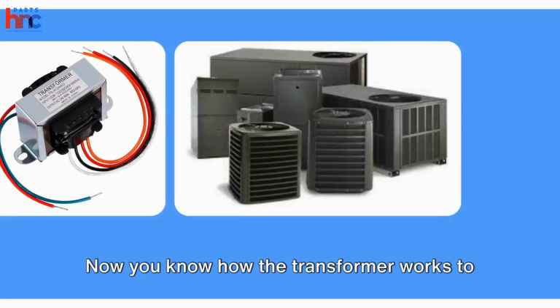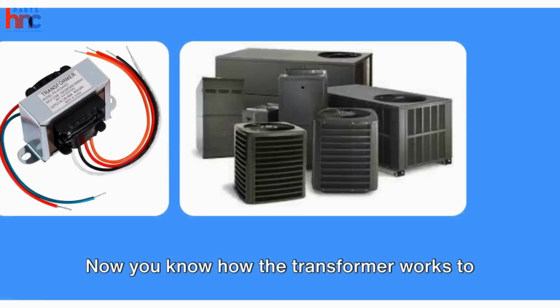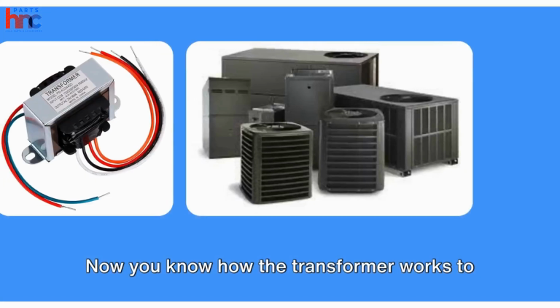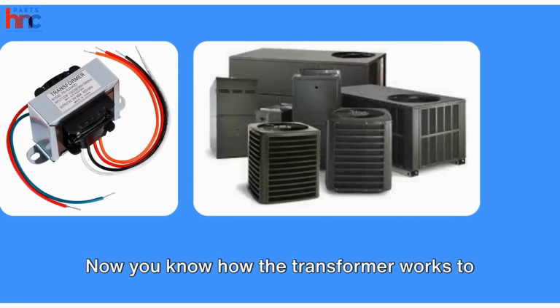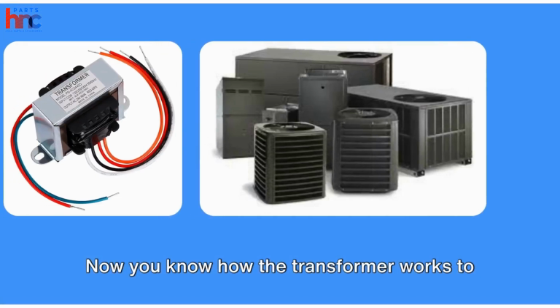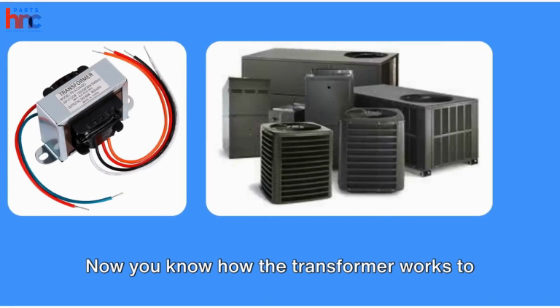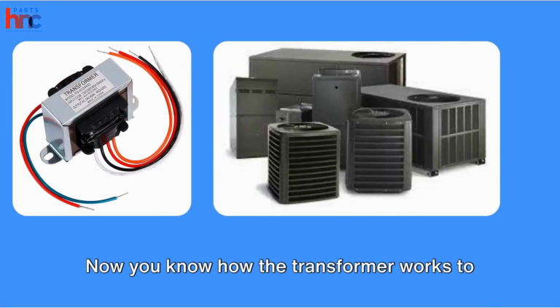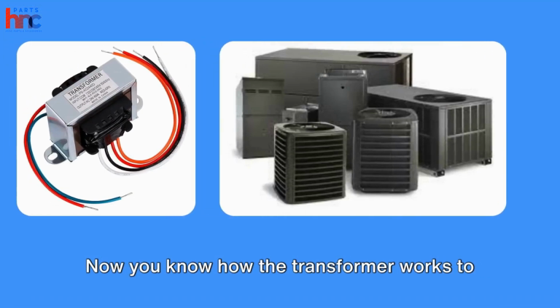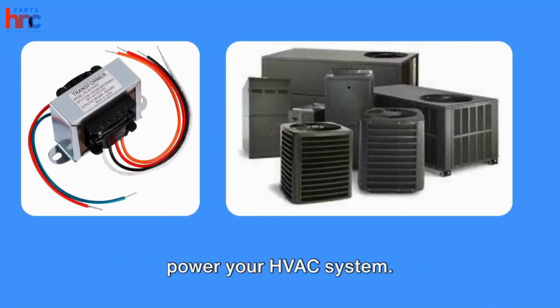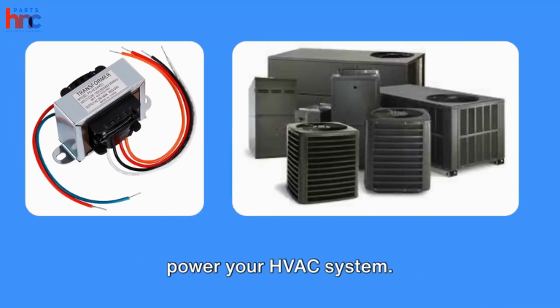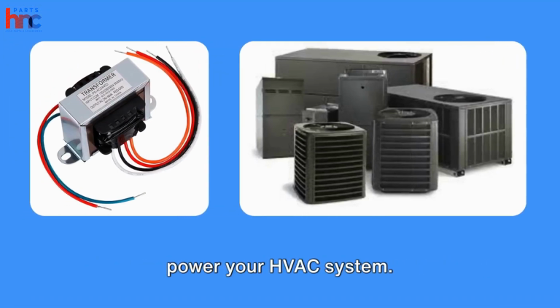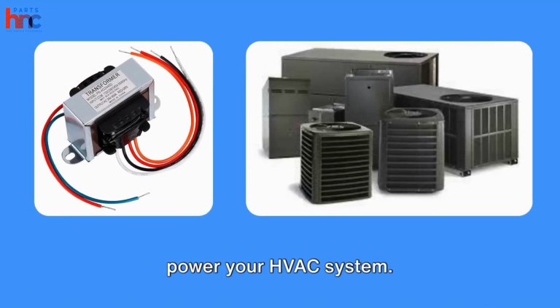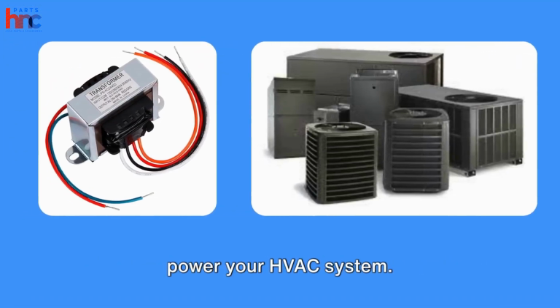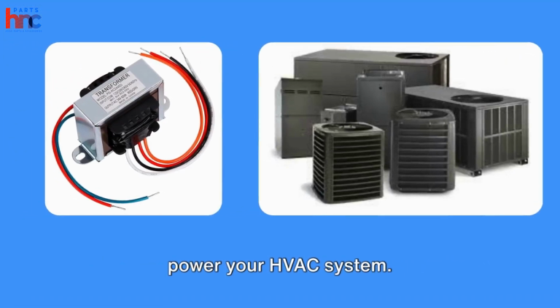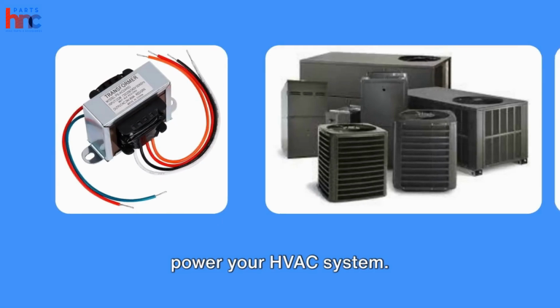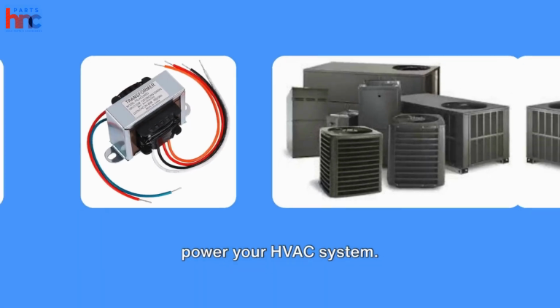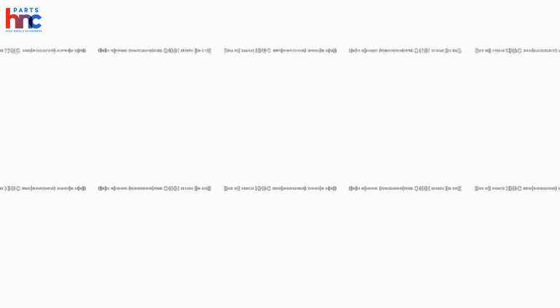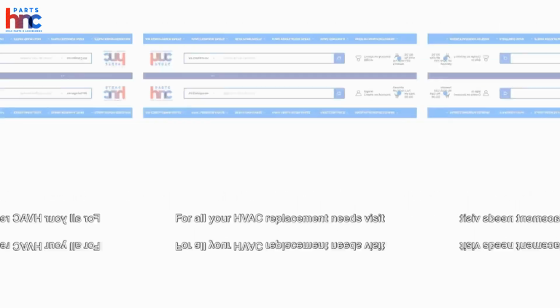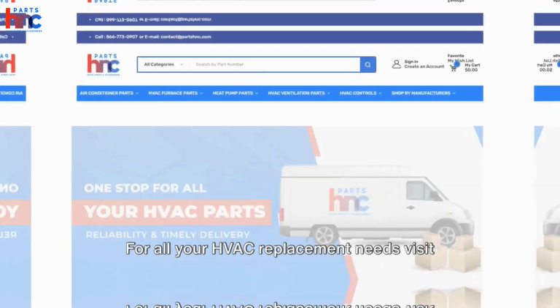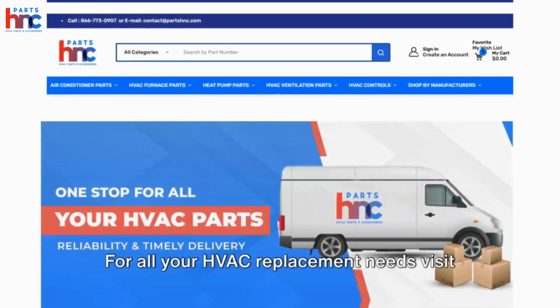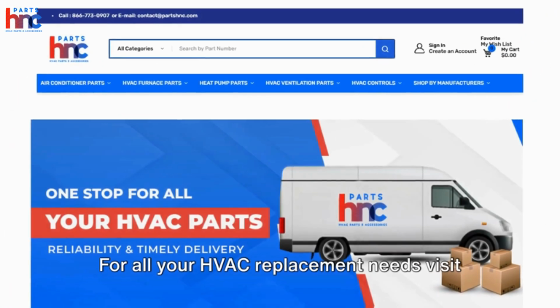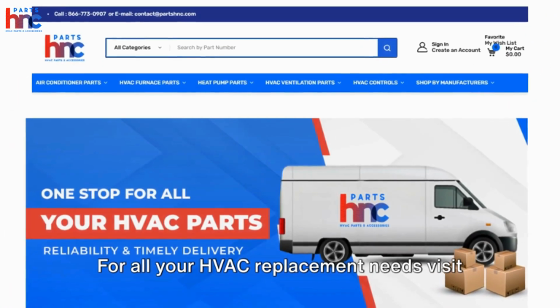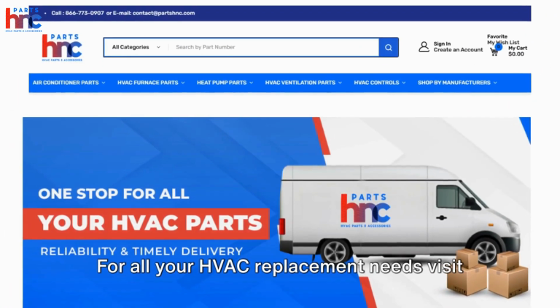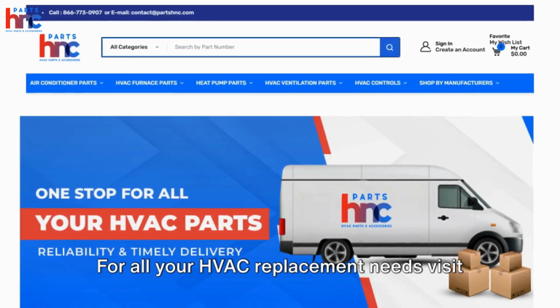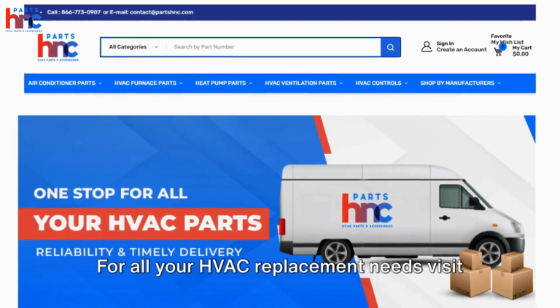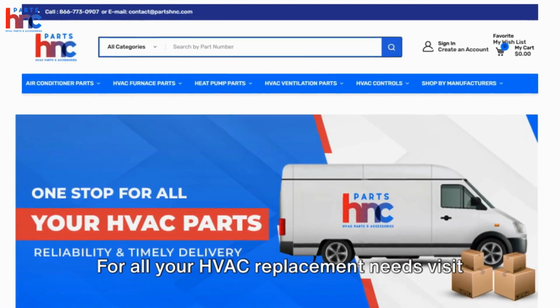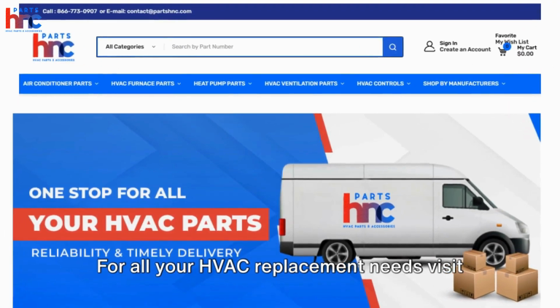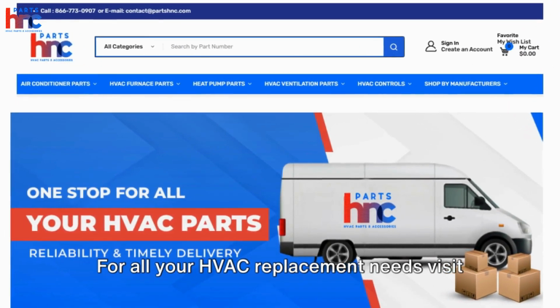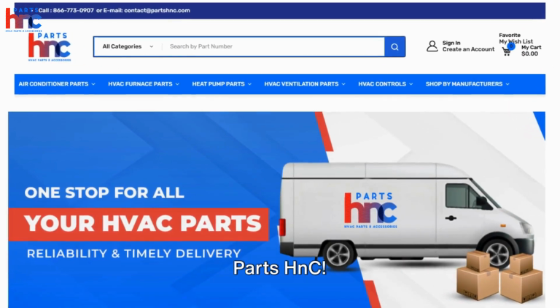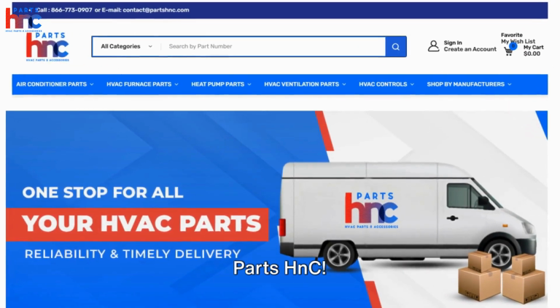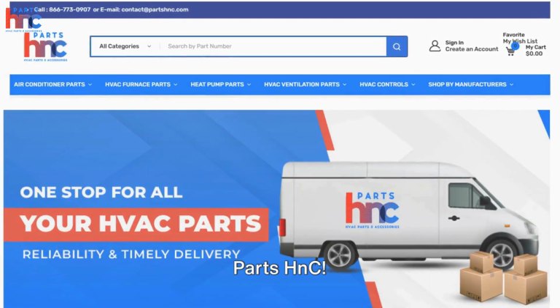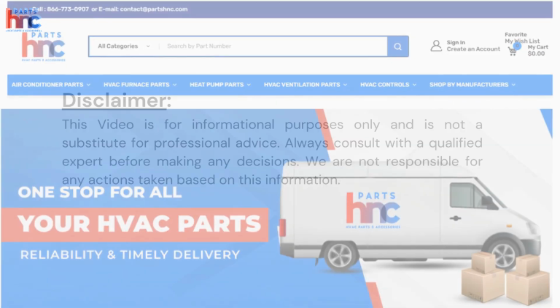Now you know how the transformer works to power your HVAC system. For all your HVAC replacement needs, visit Parts HNC.